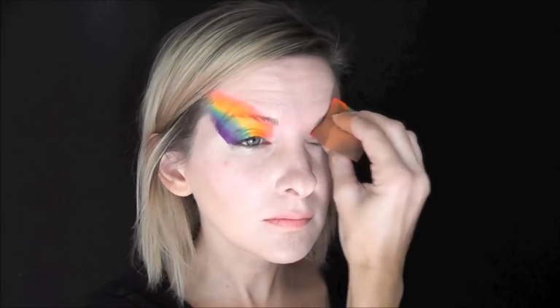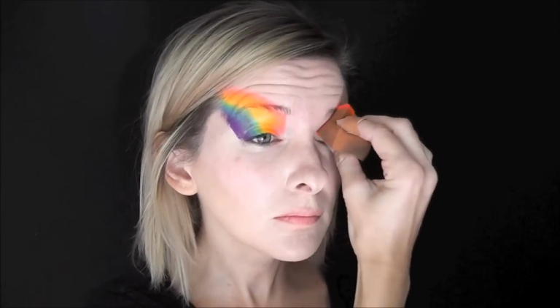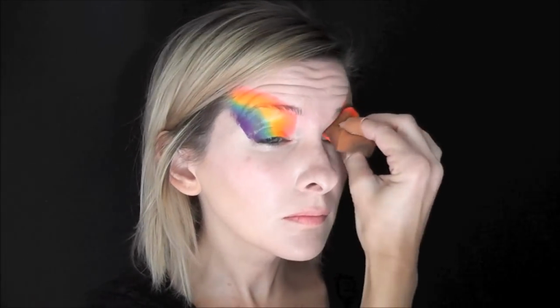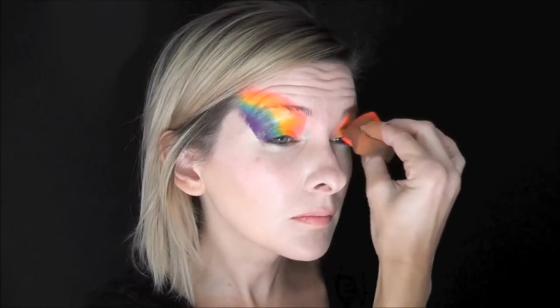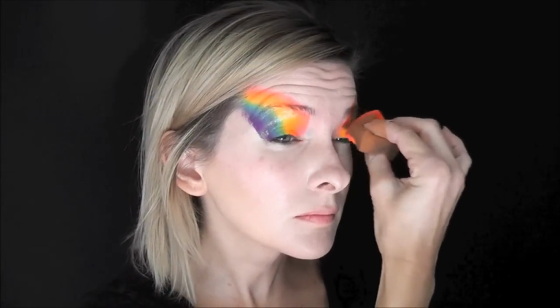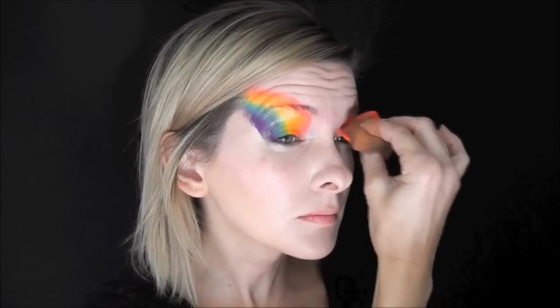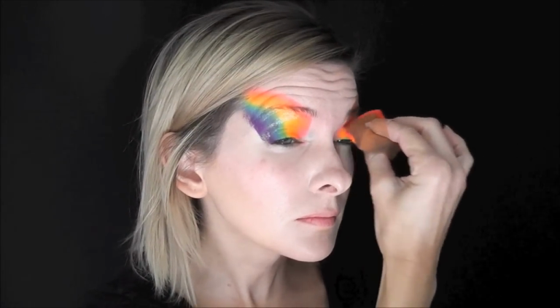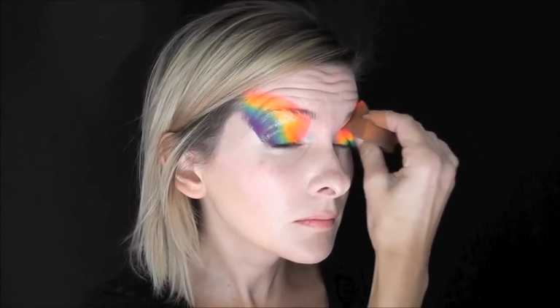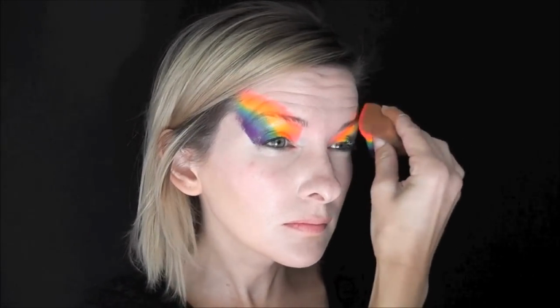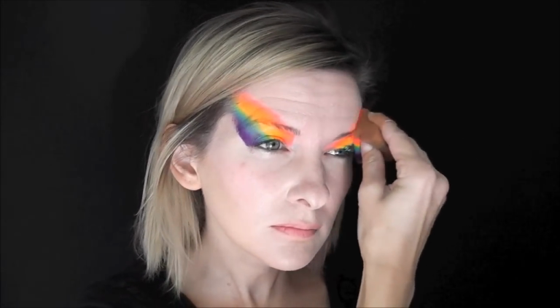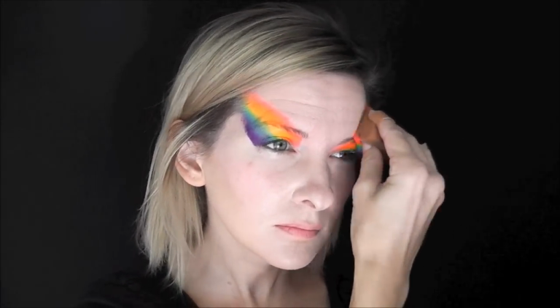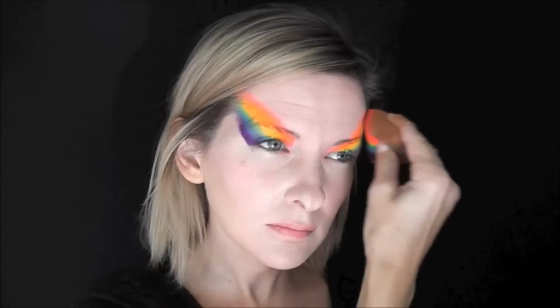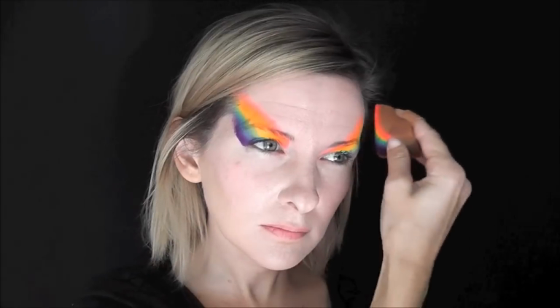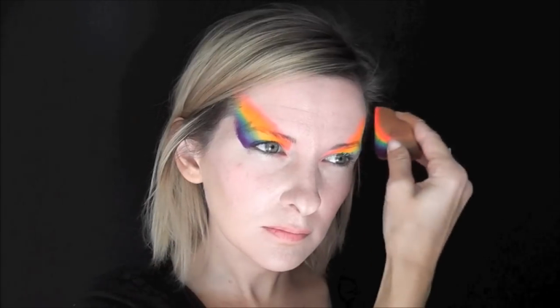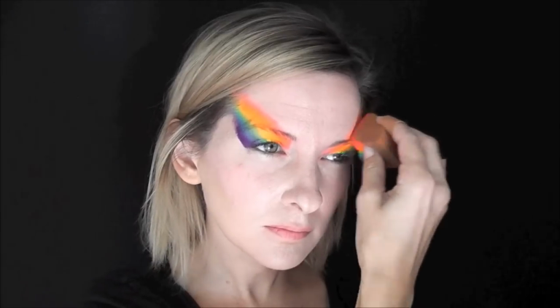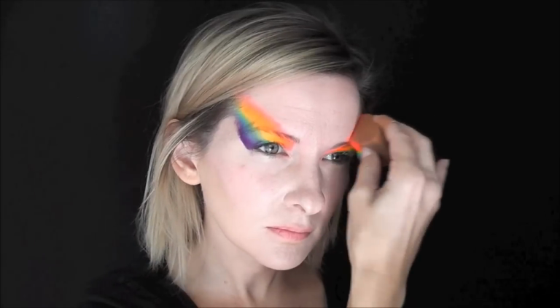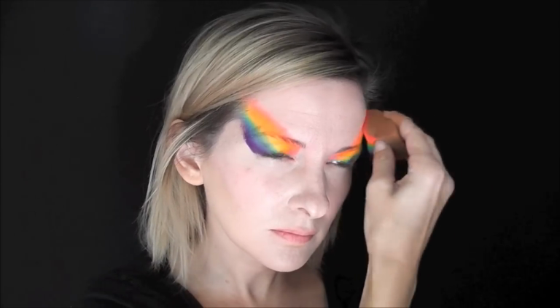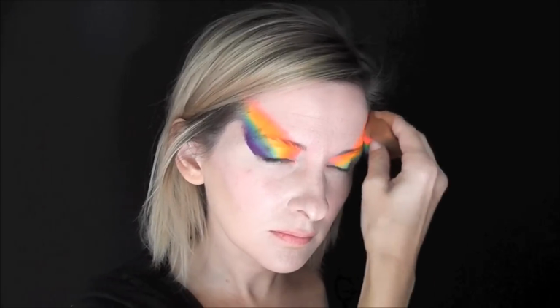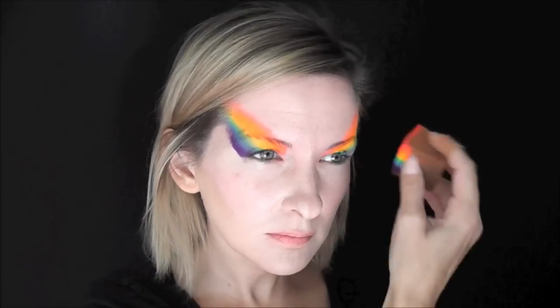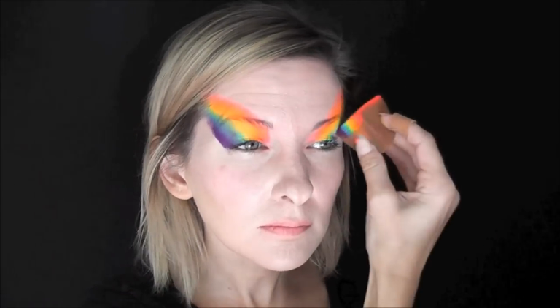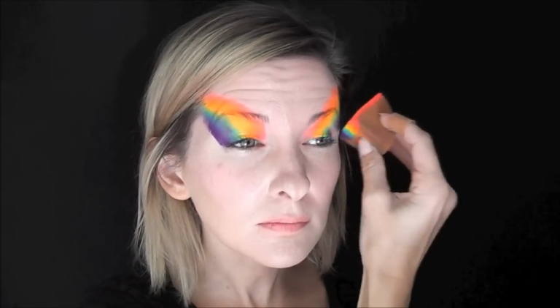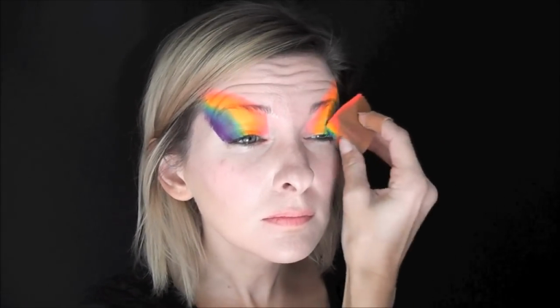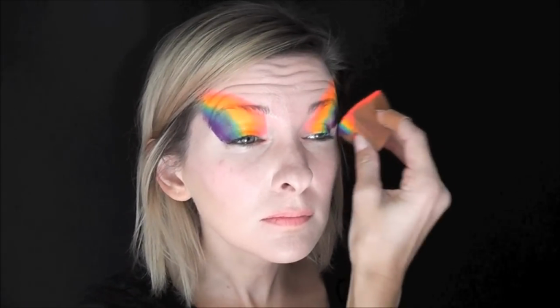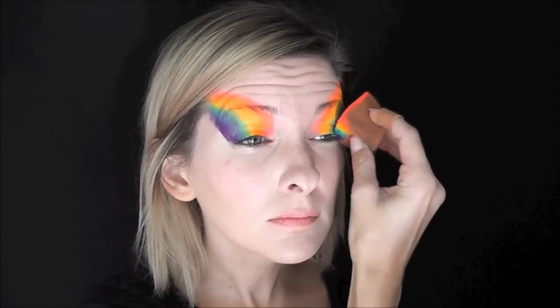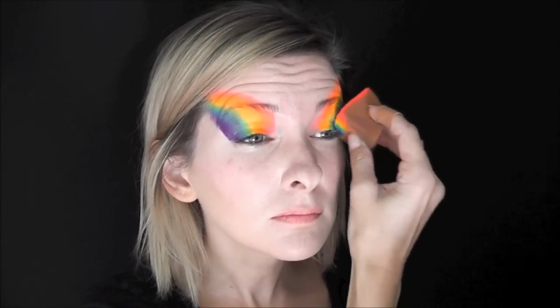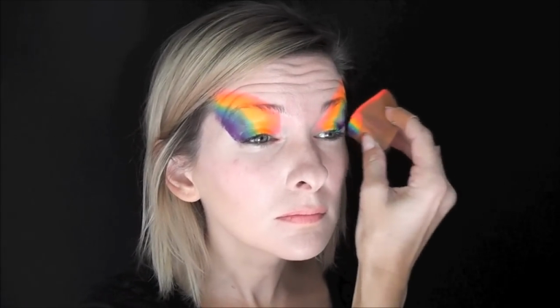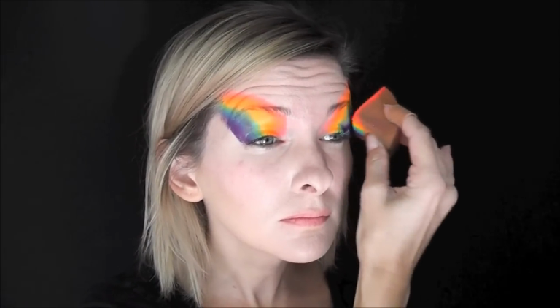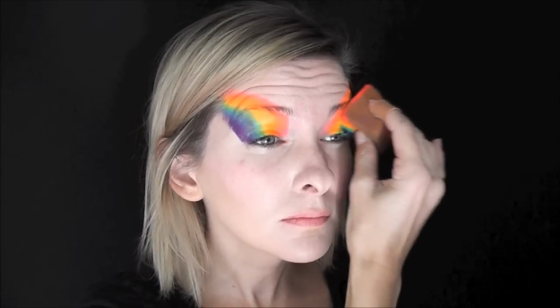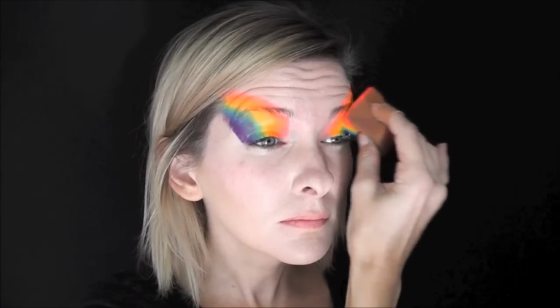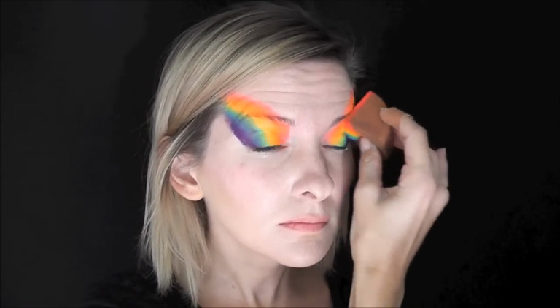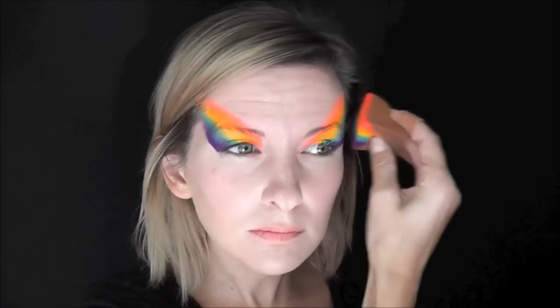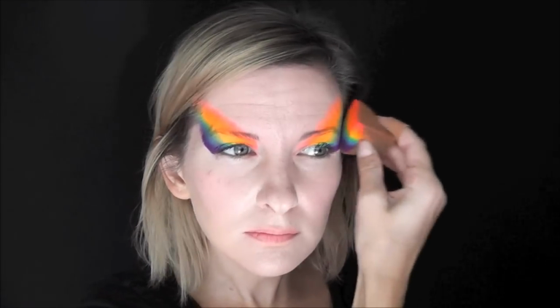I'll just flip it over to the other side, keeping the lighter color in the inner corner of the eye, and then do the same thing on the other side.